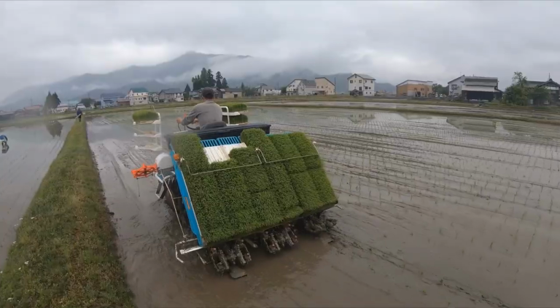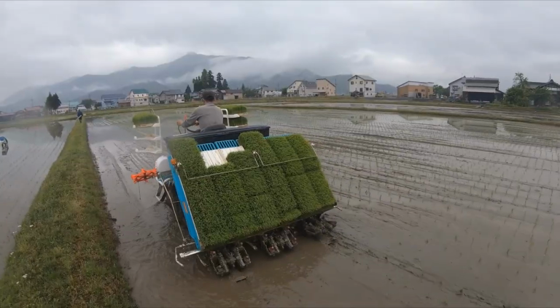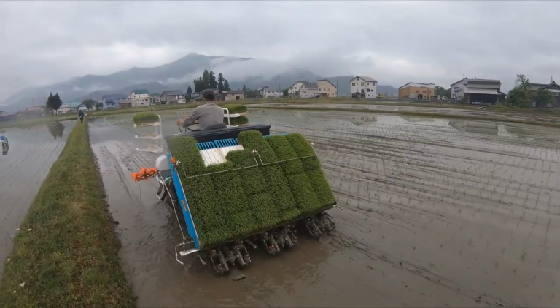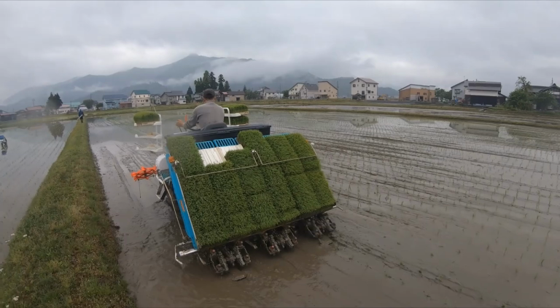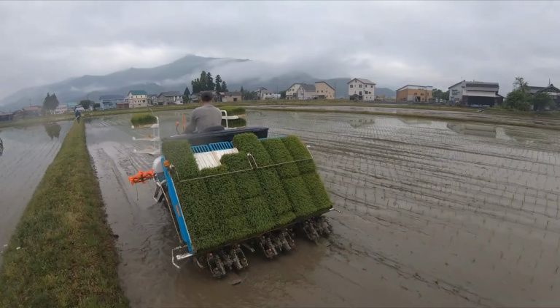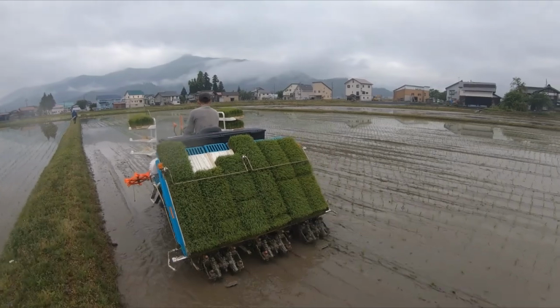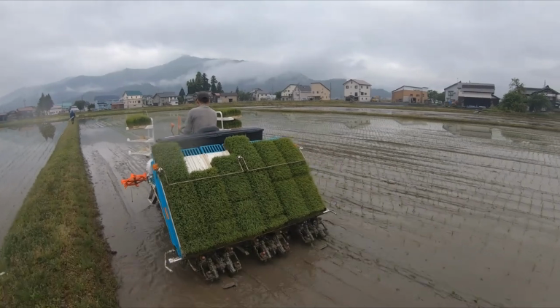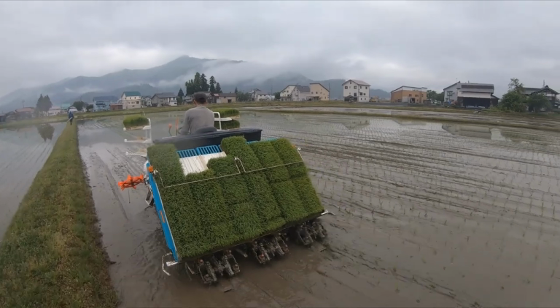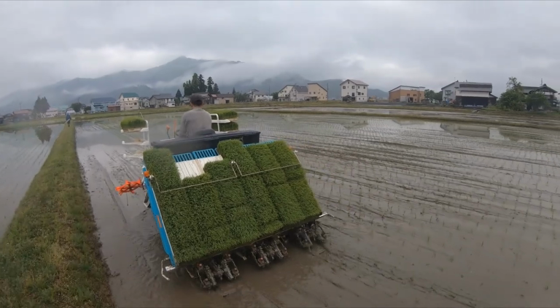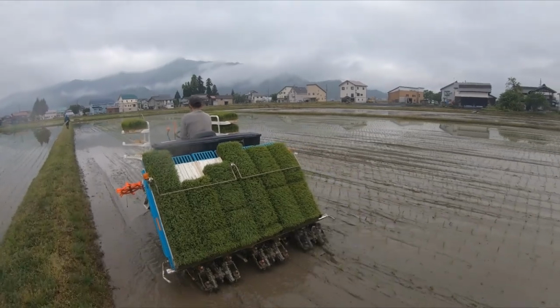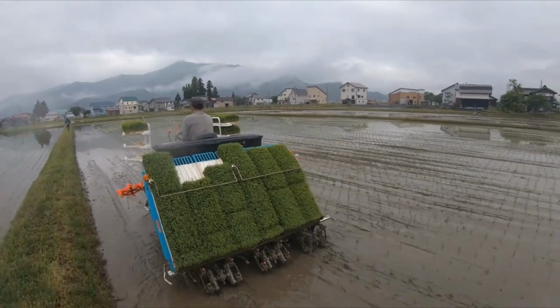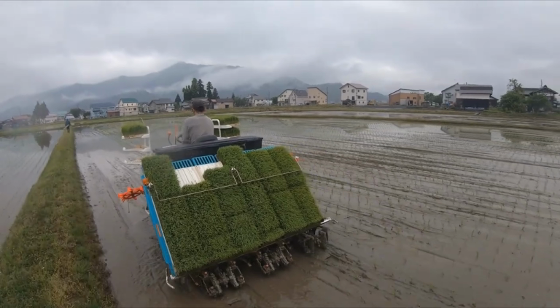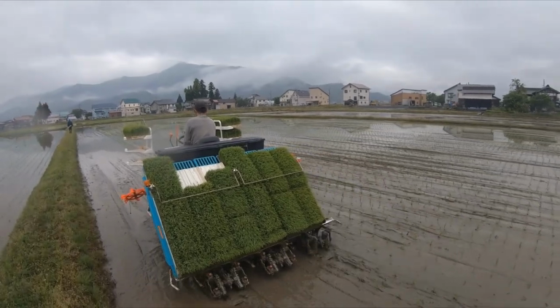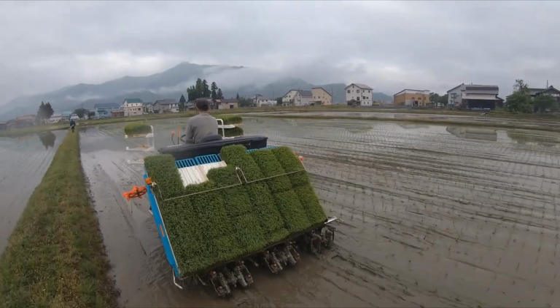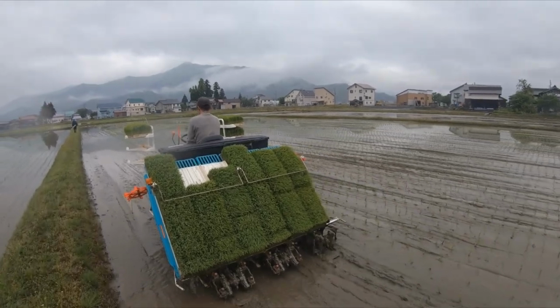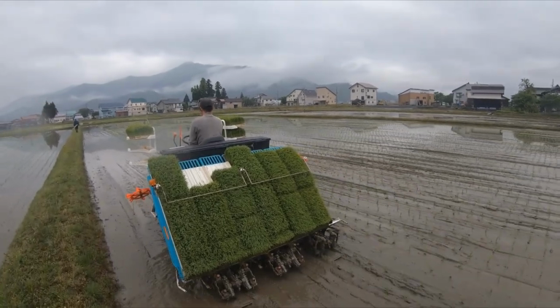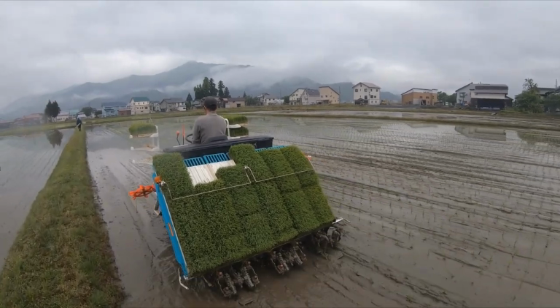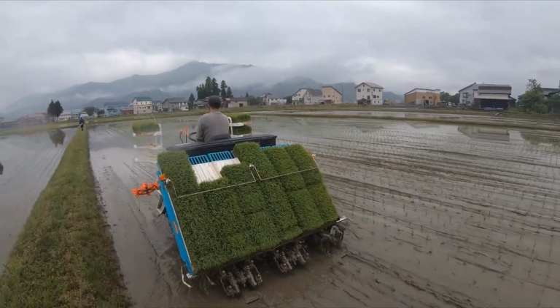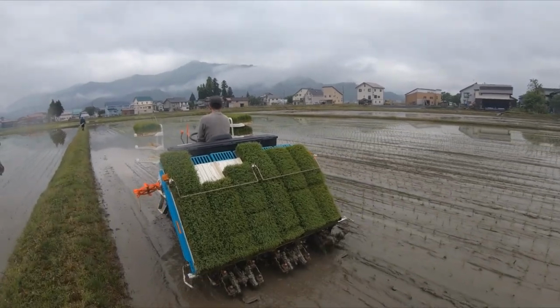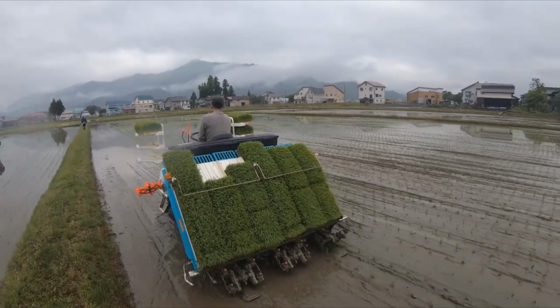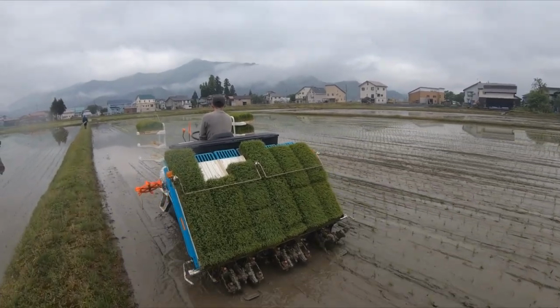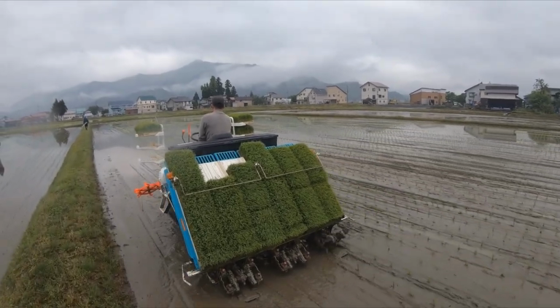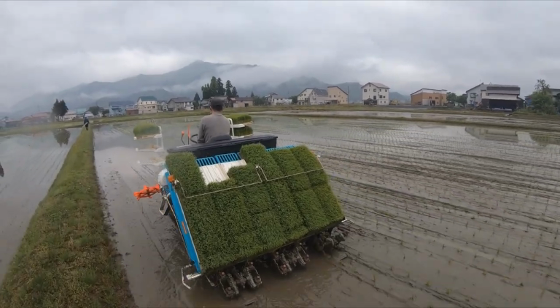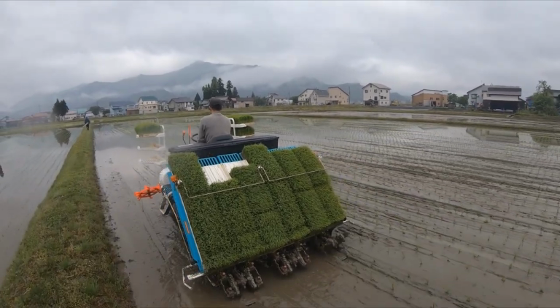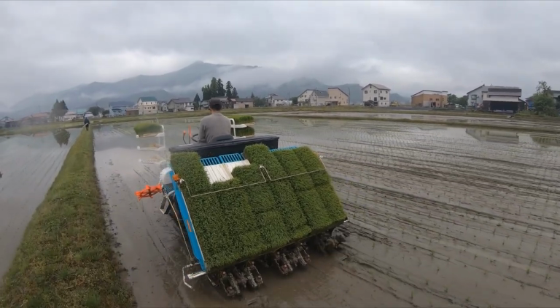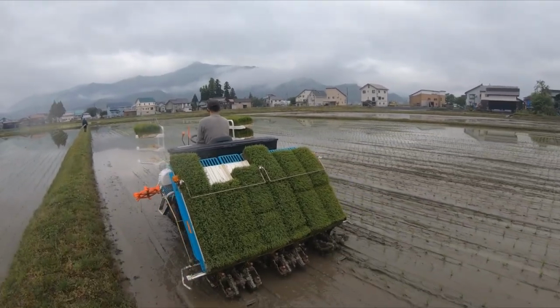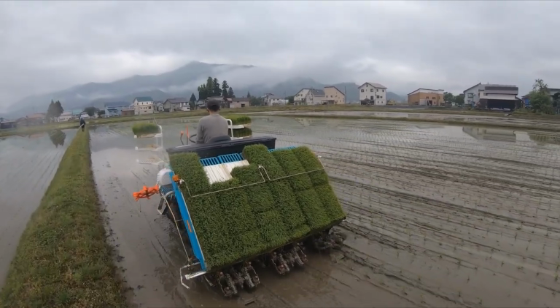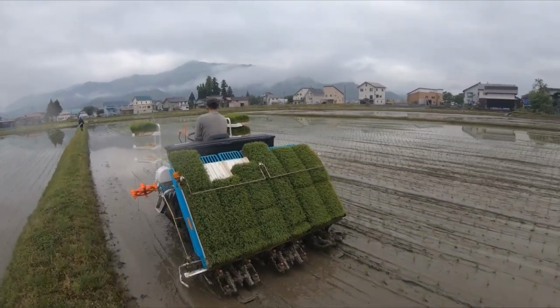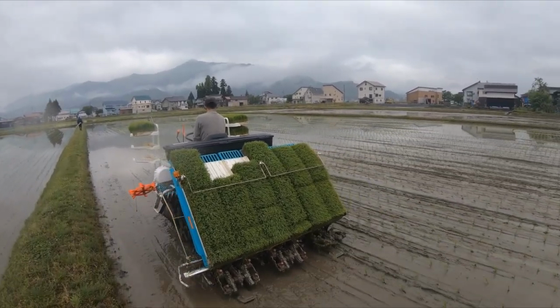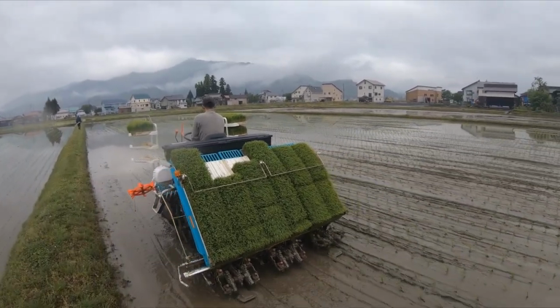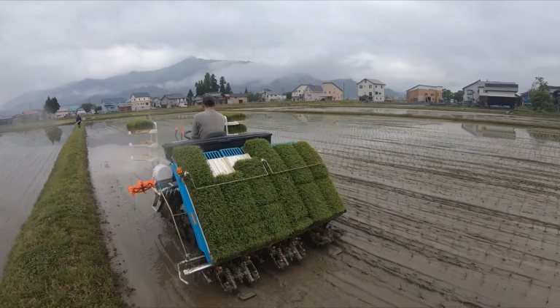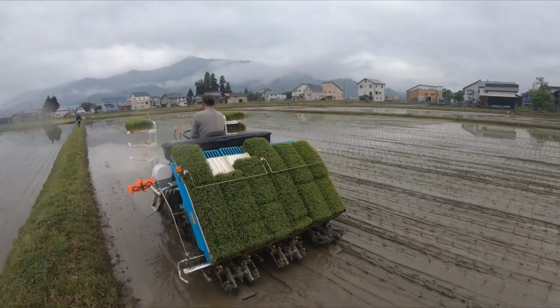This past May, we gave planting a try, so it was only fitting that we finish what we've started and harvest the fruits of our labor.